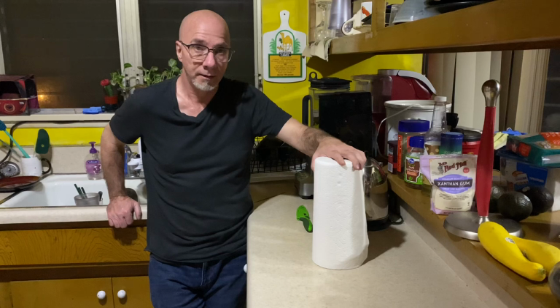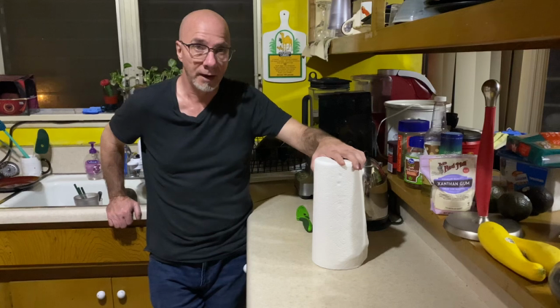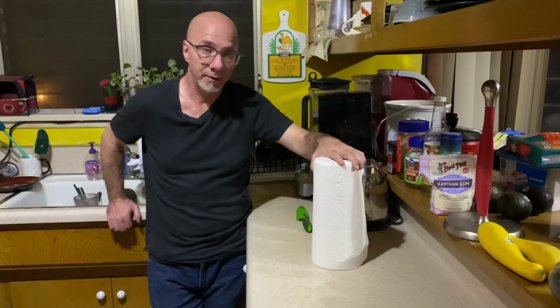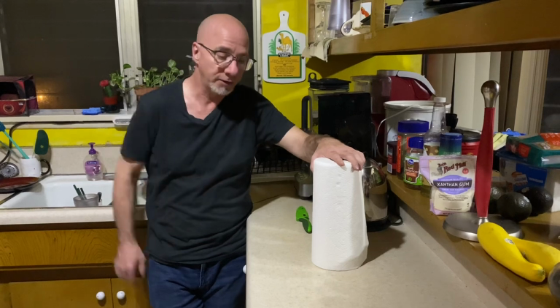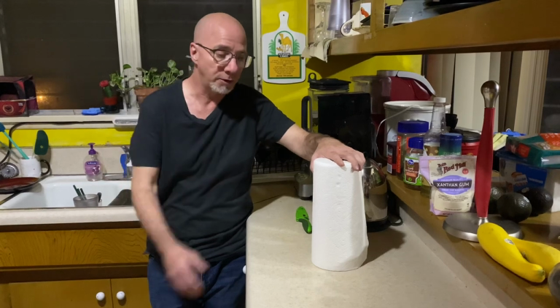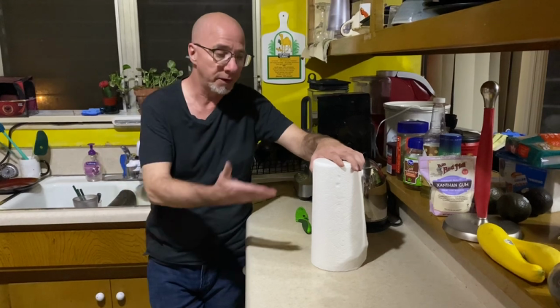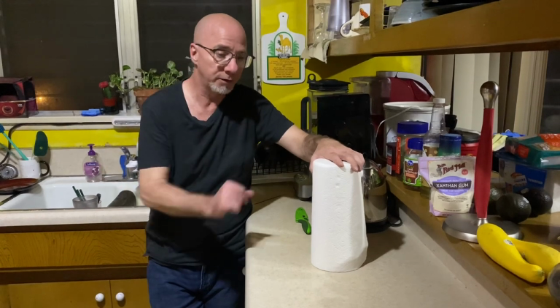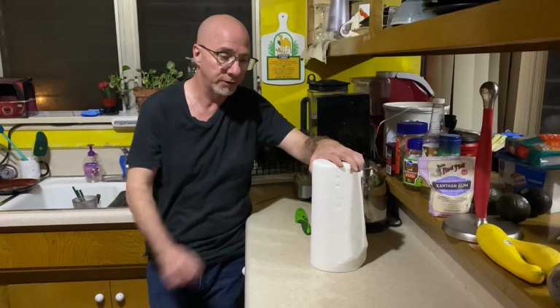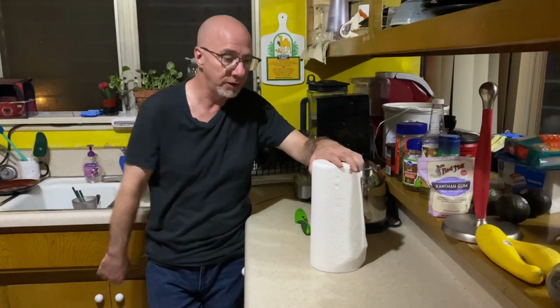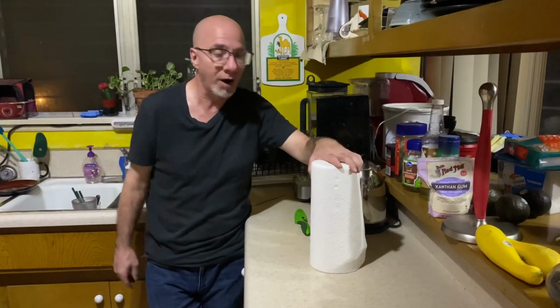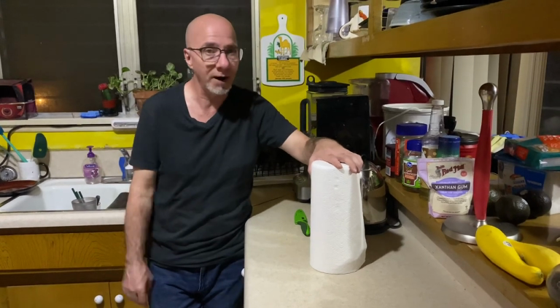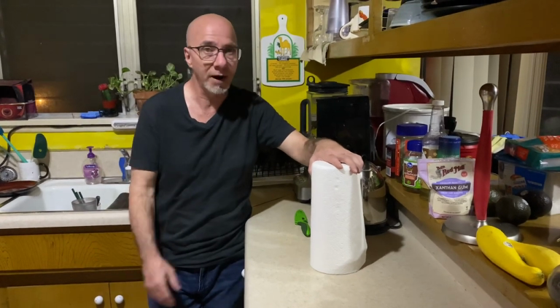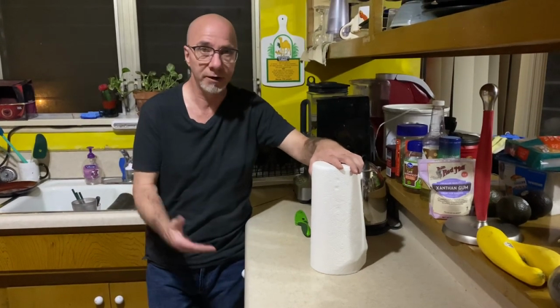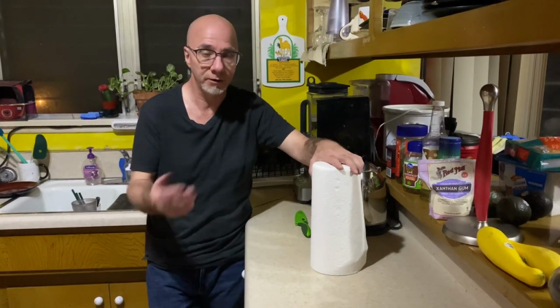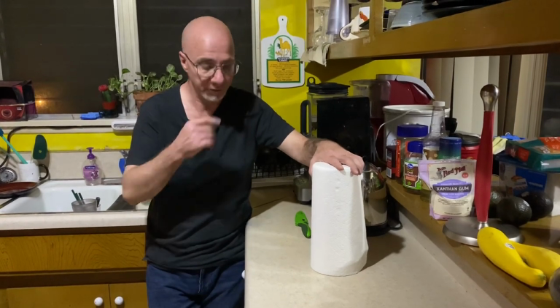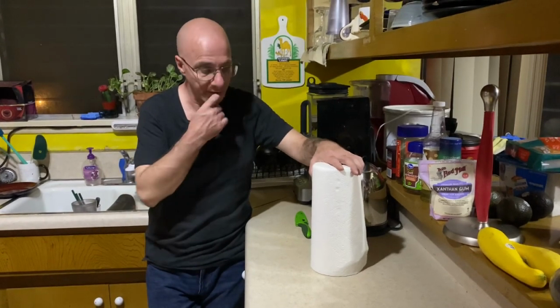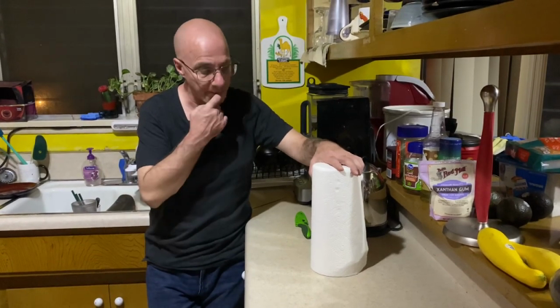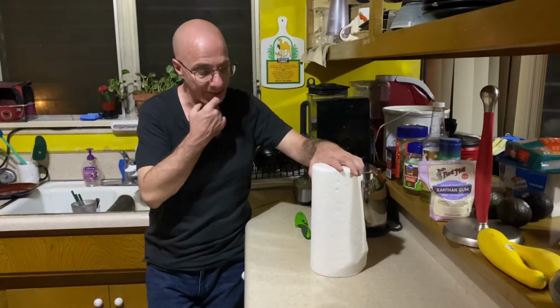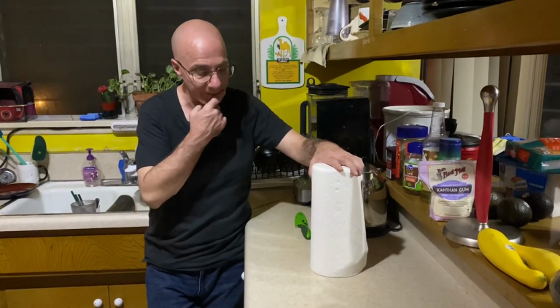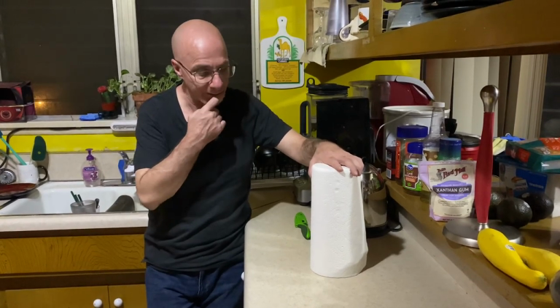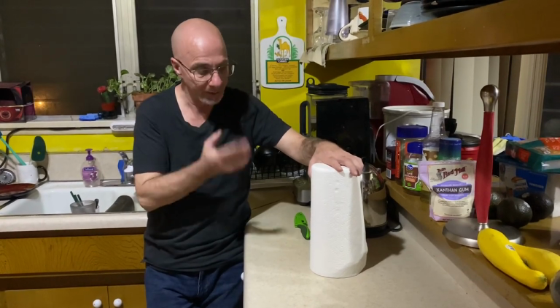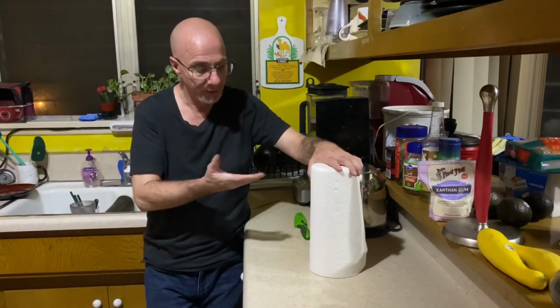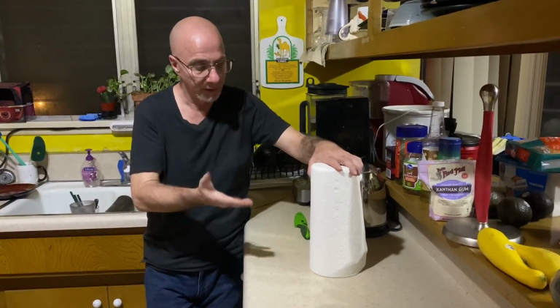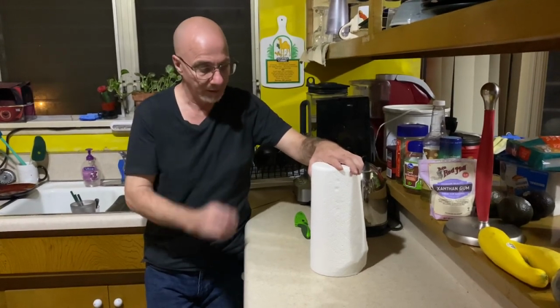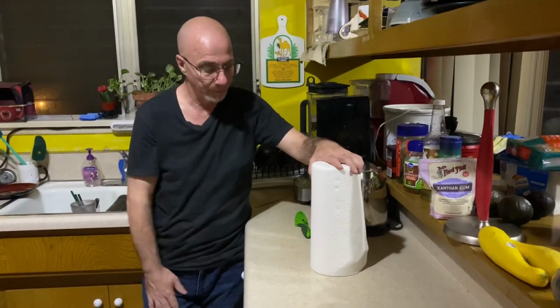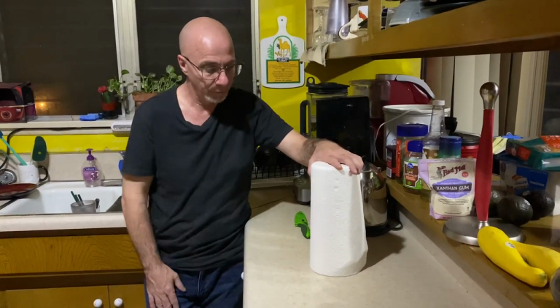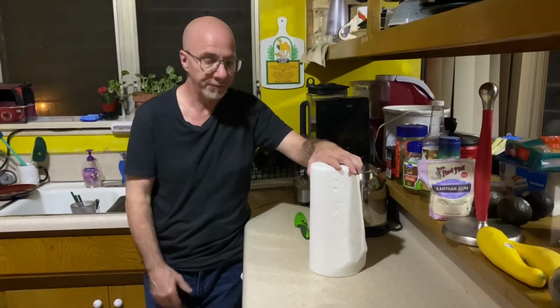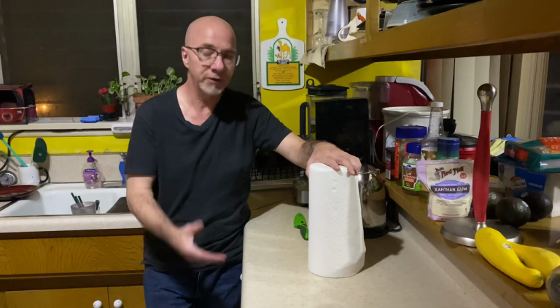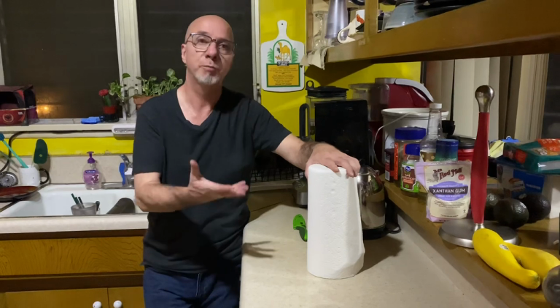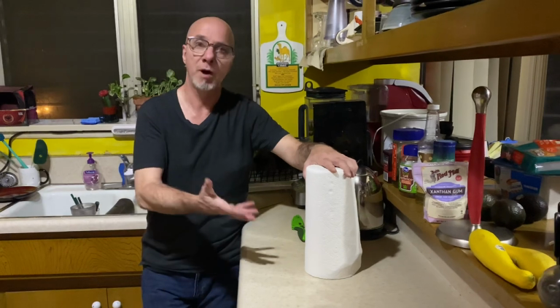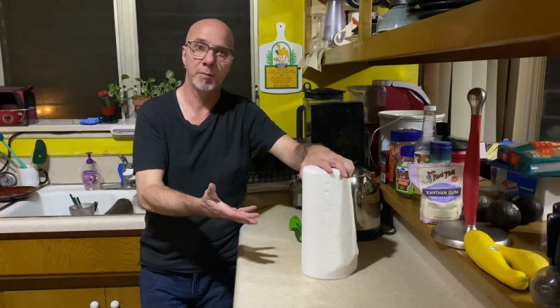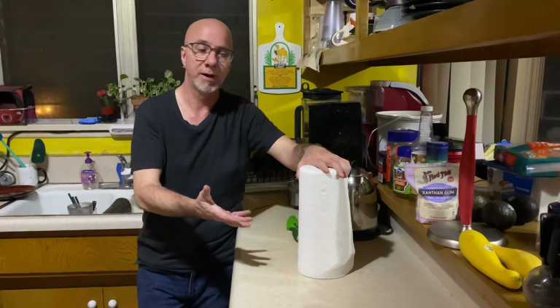Hi, I've decided to make this DIY, a do-it-yourself about how to fix this problem I have.